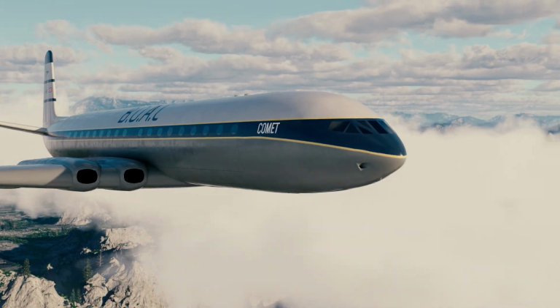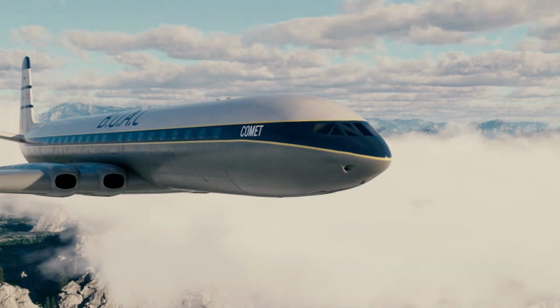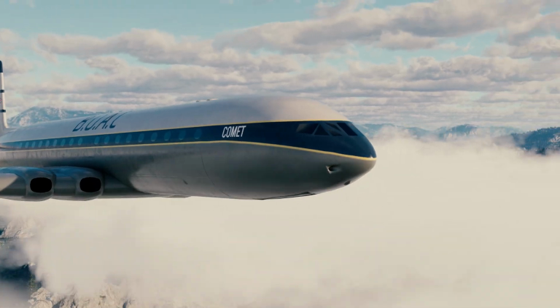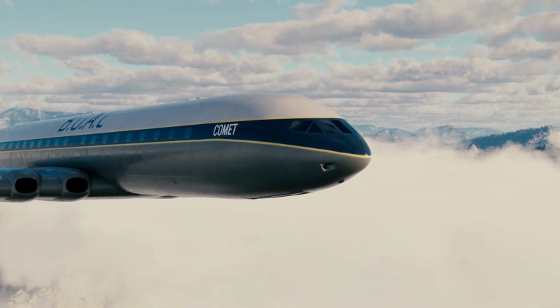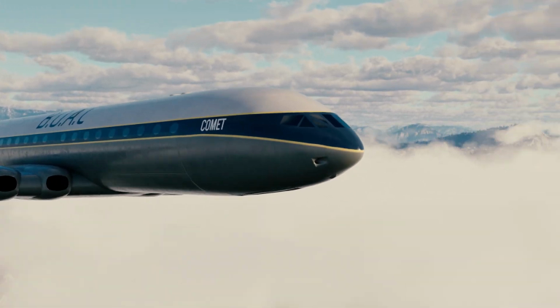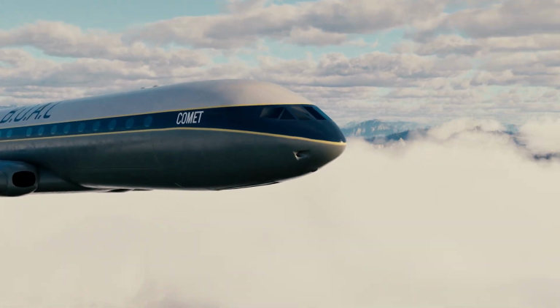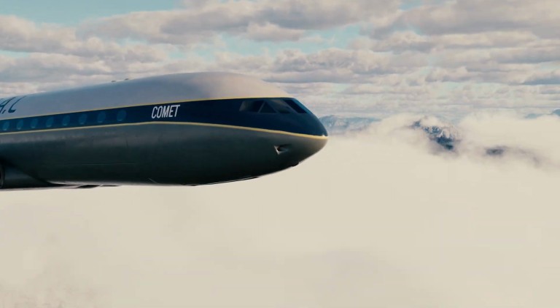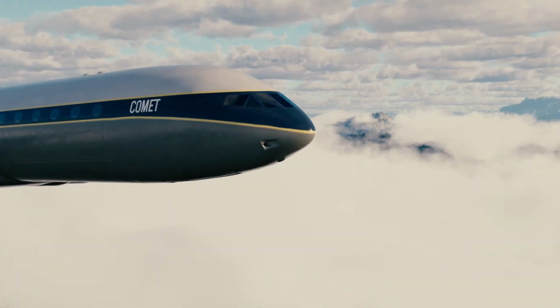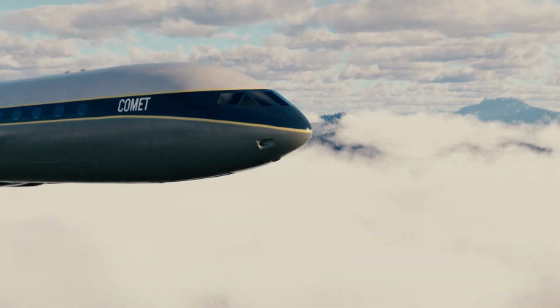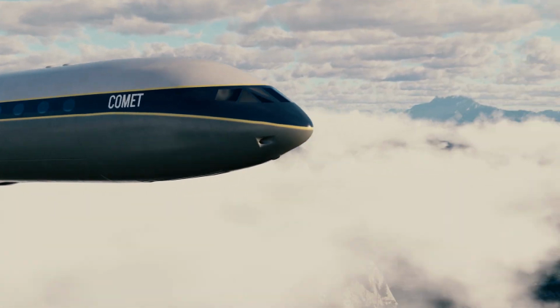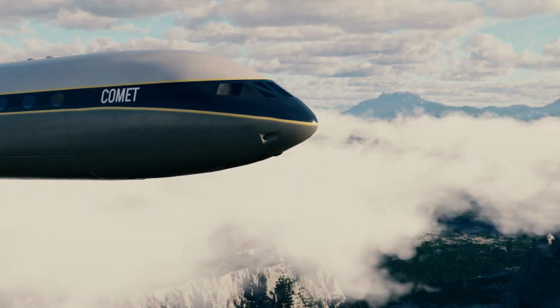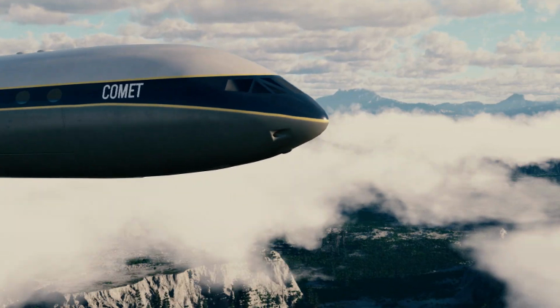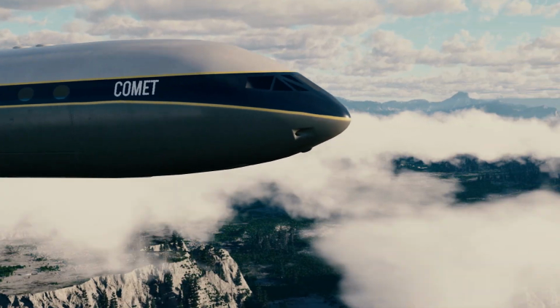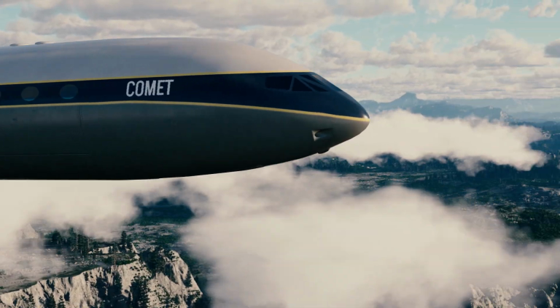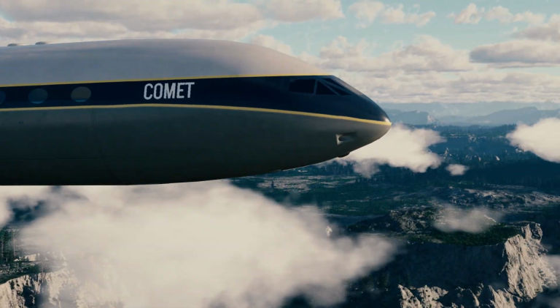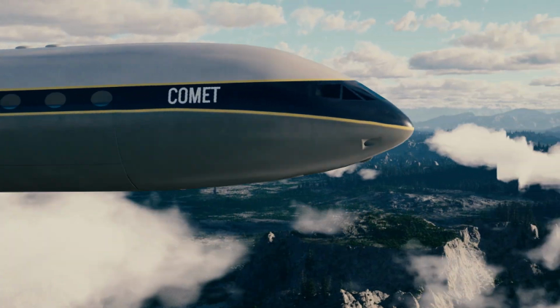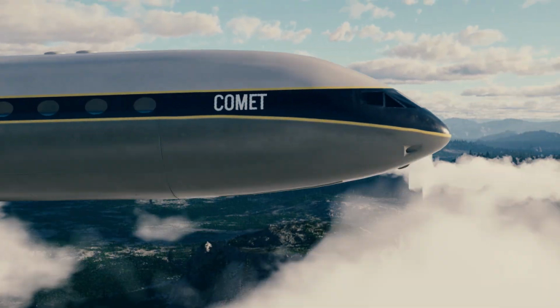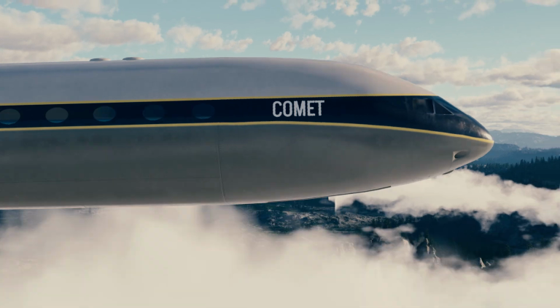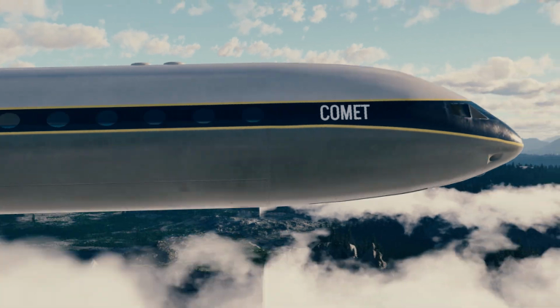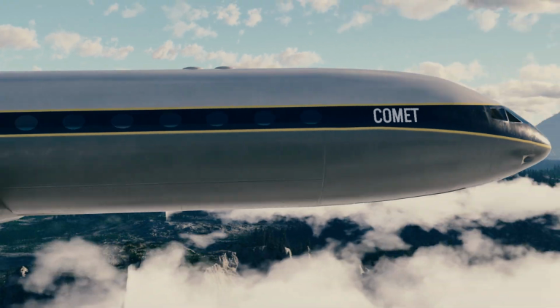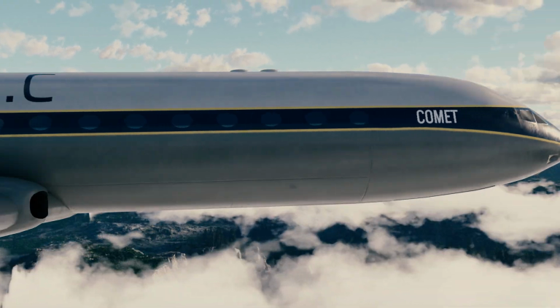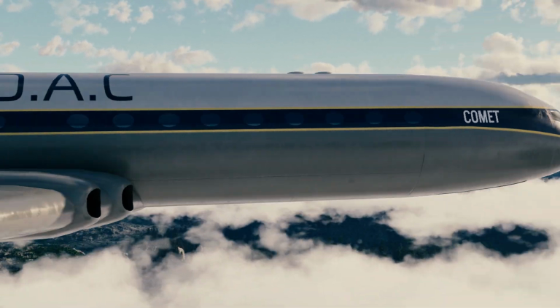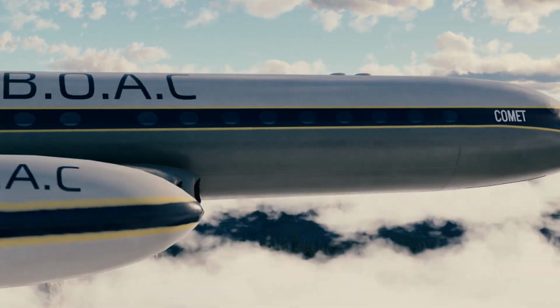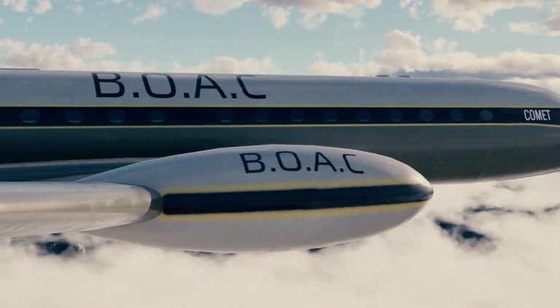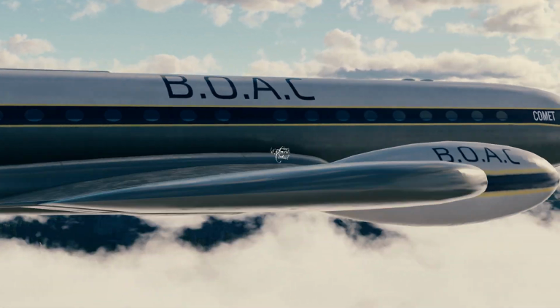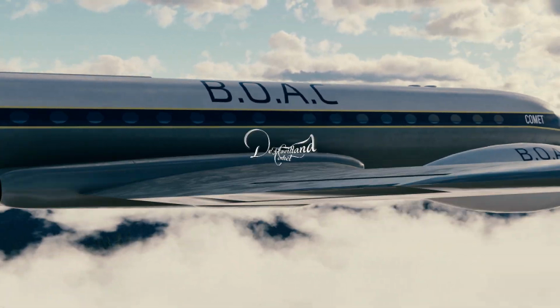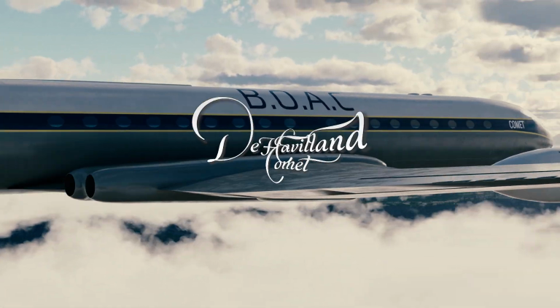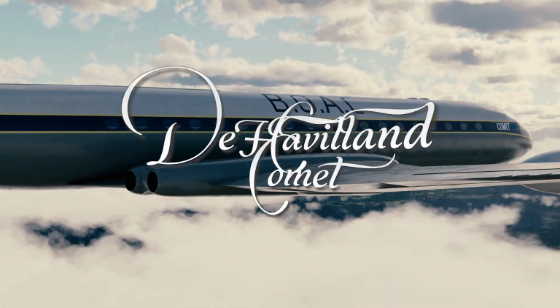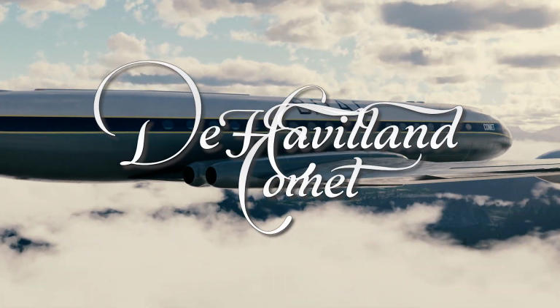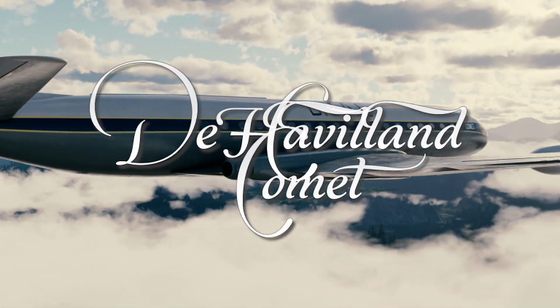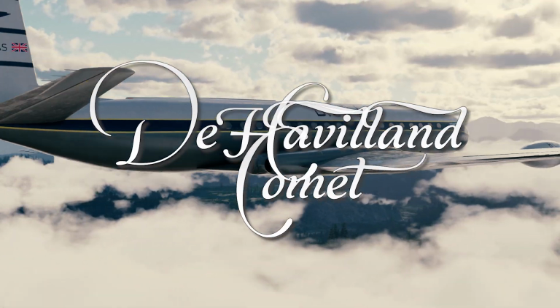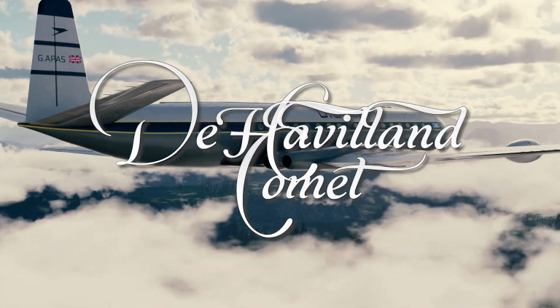That is, assuming we don't catastrophically depressurize mid-air and go down in a wall of flames.